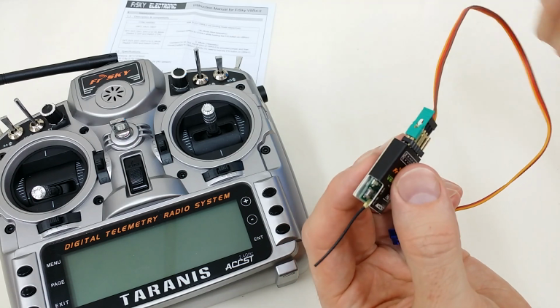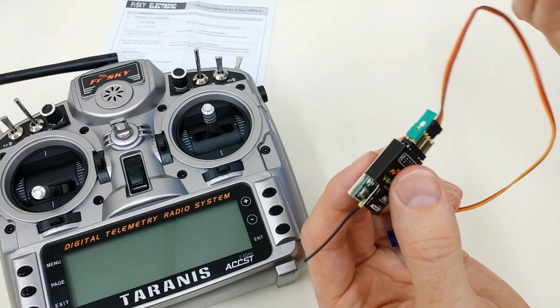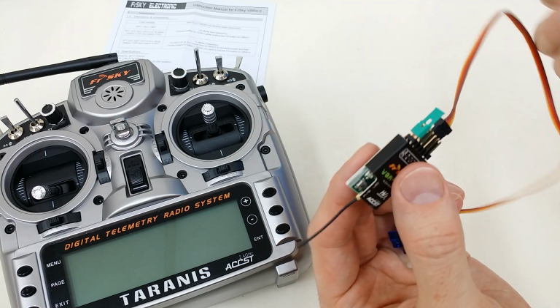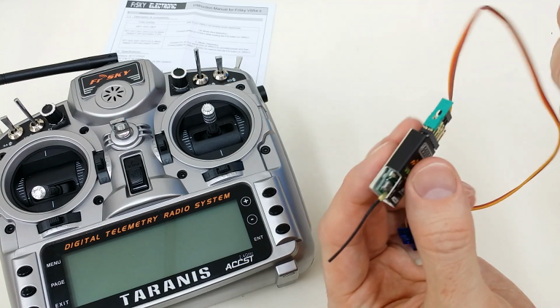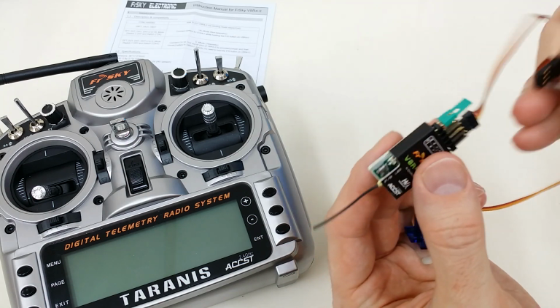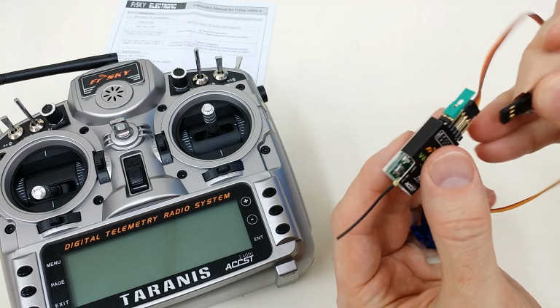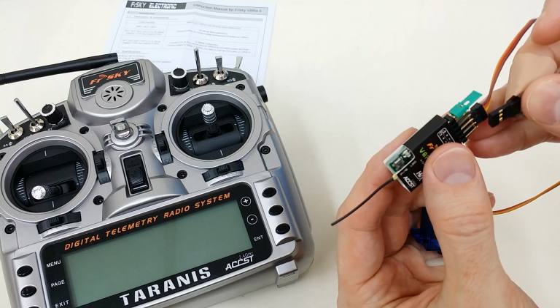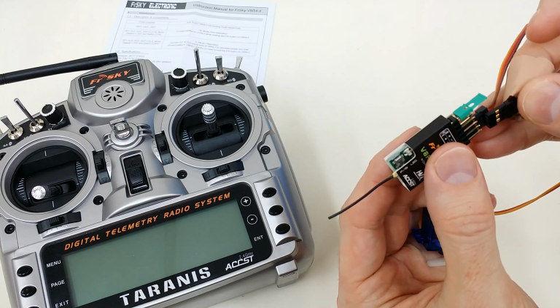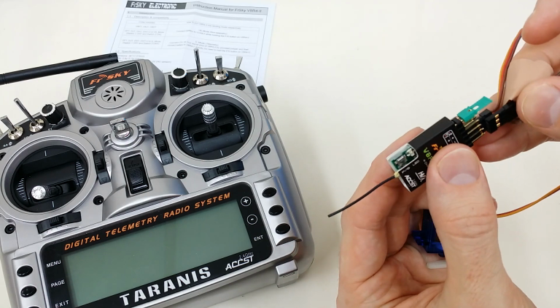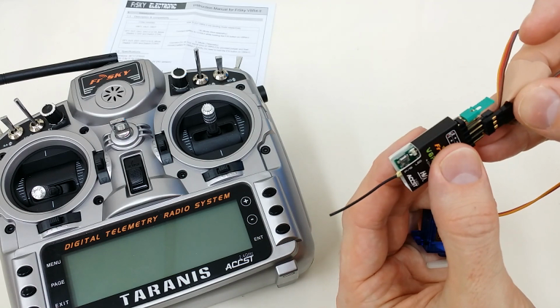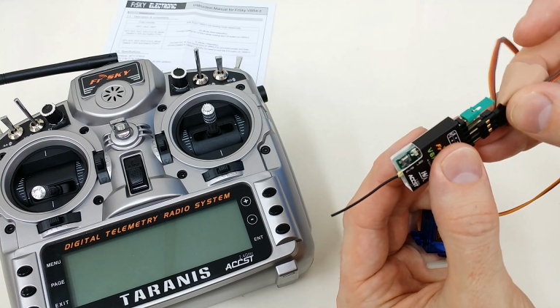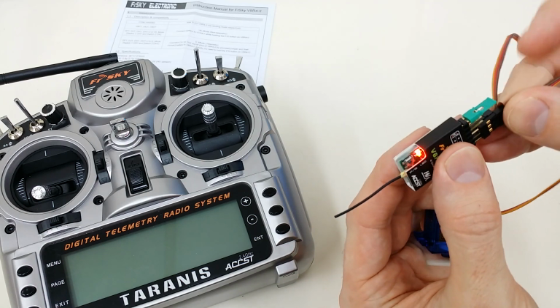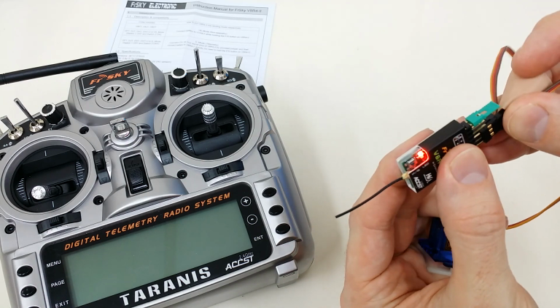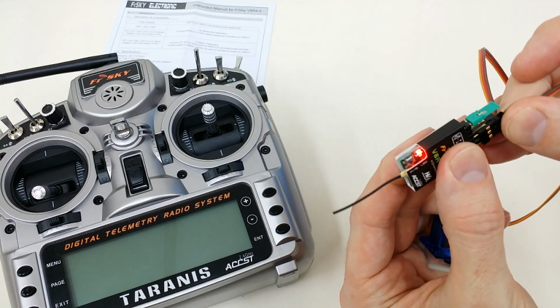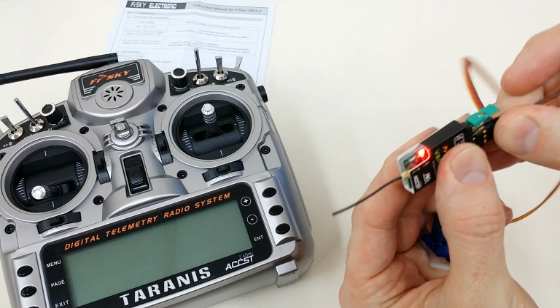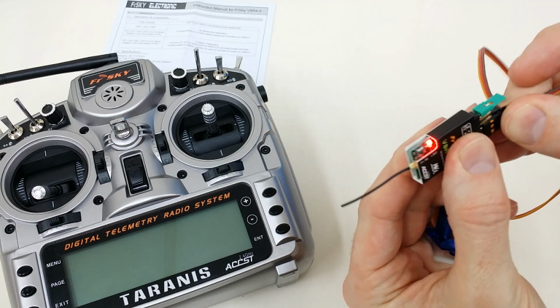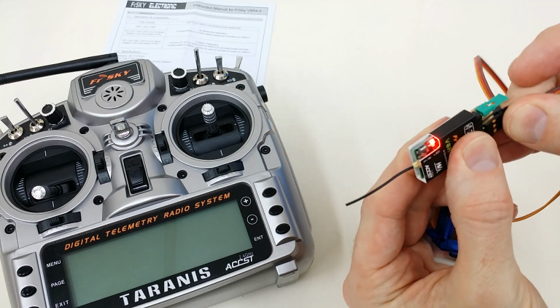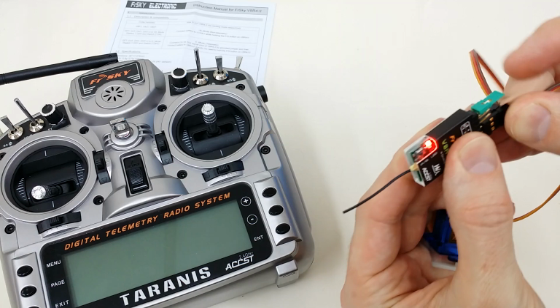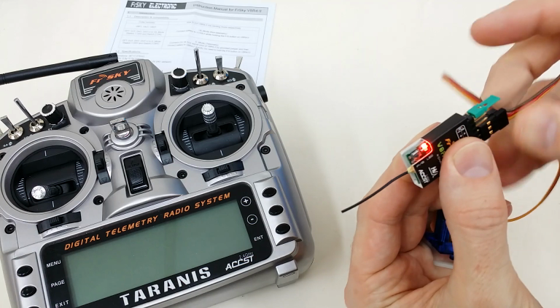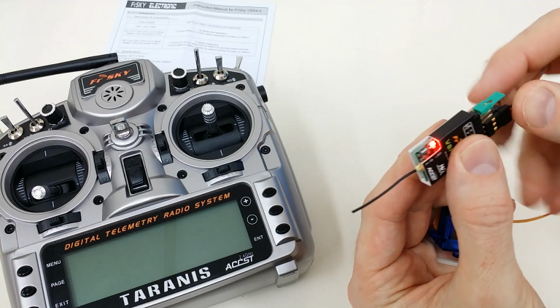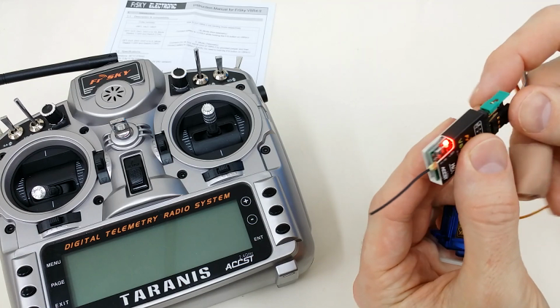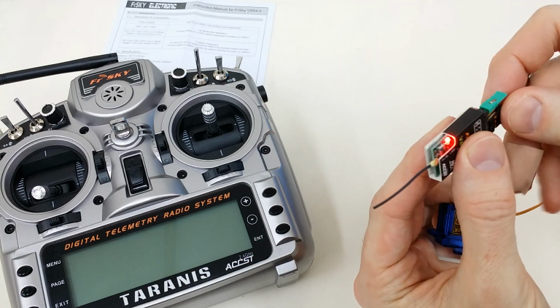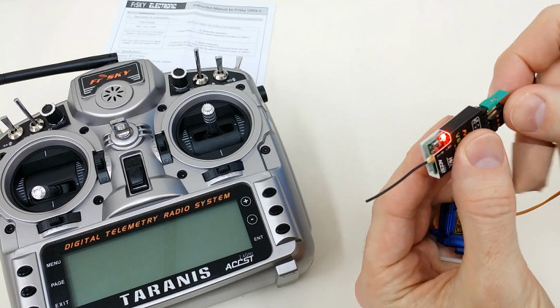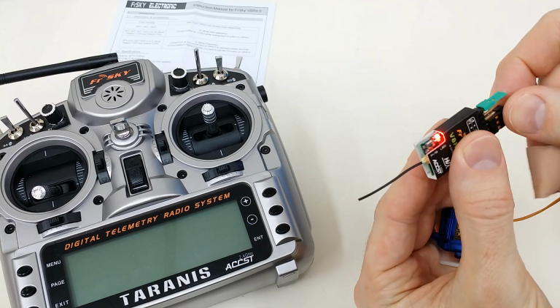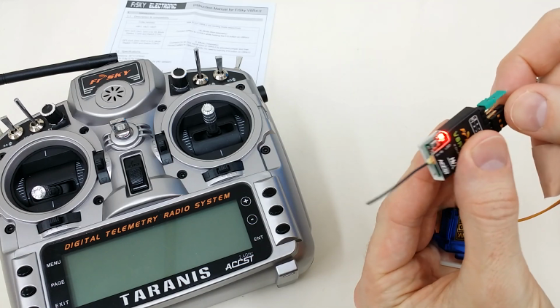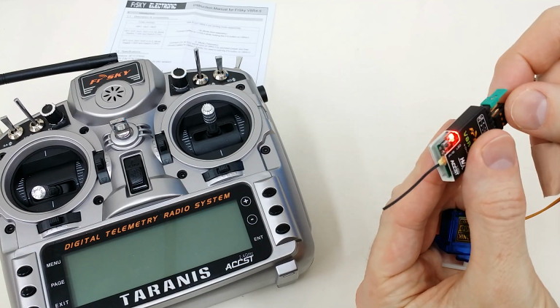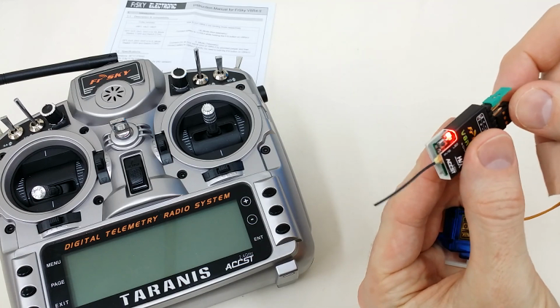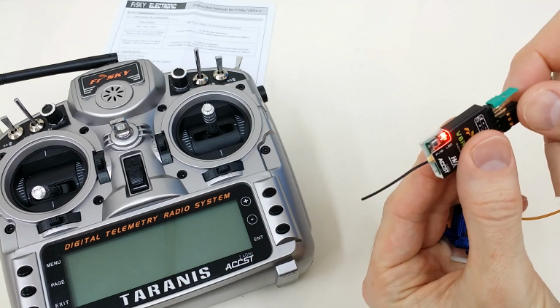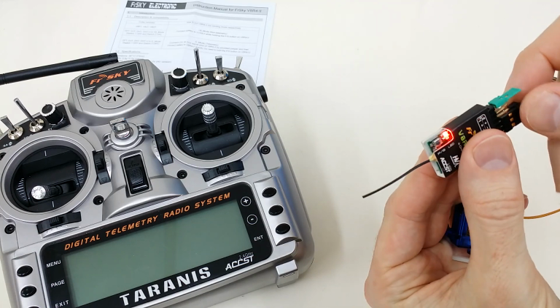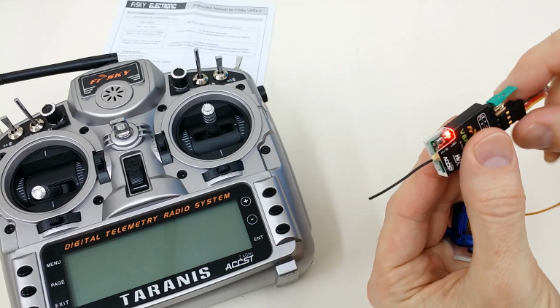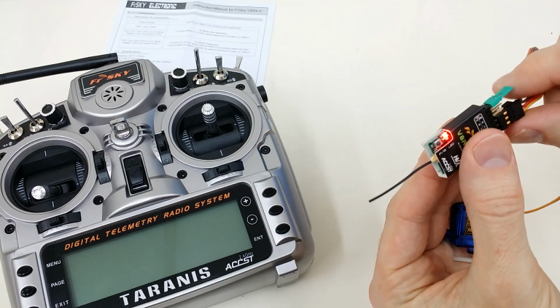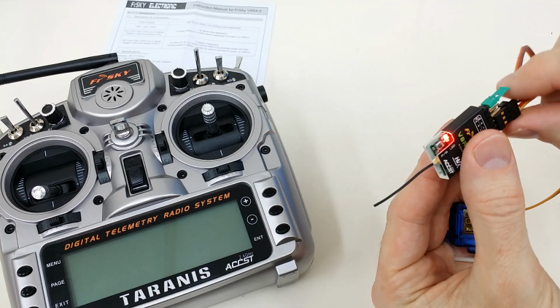Now I'm going to power the receiver up, and you see the red light come on indicating that it's ready for binding.